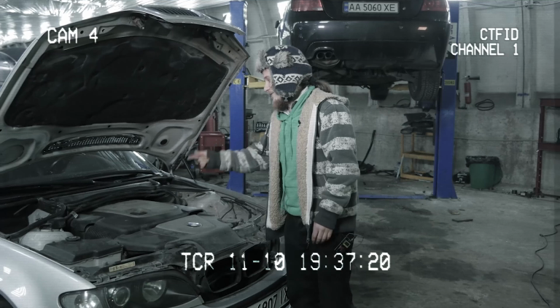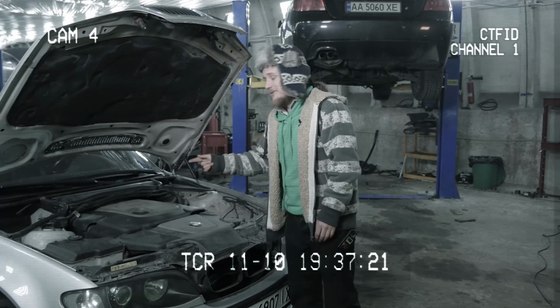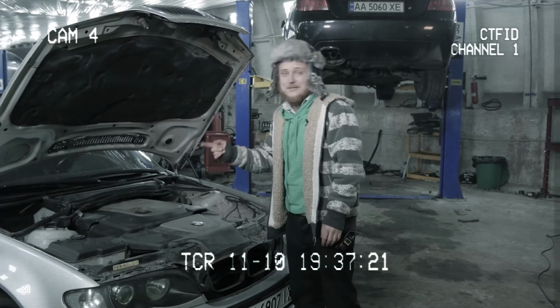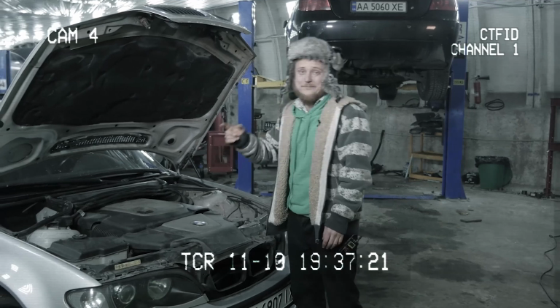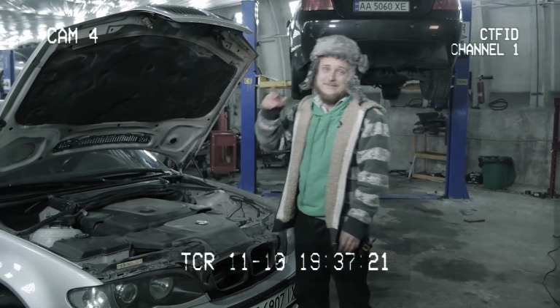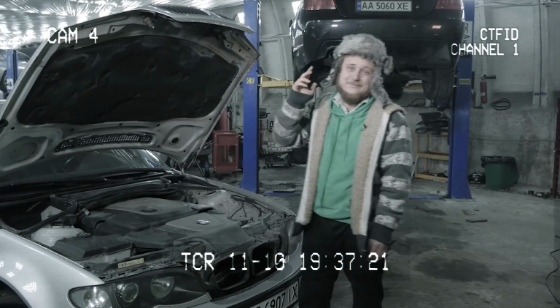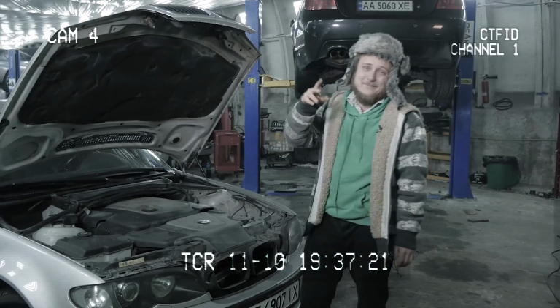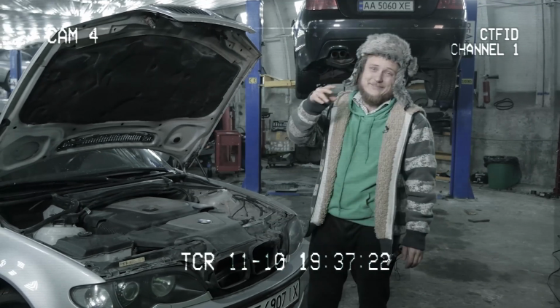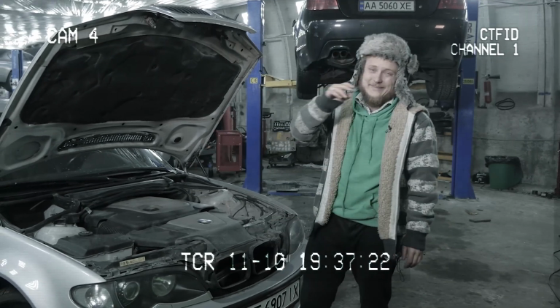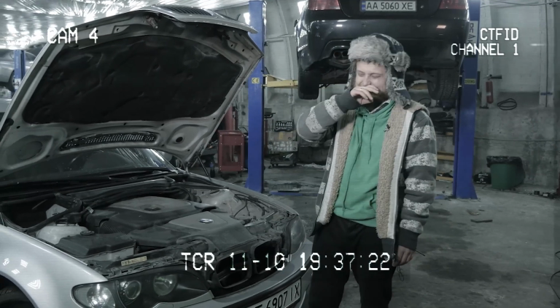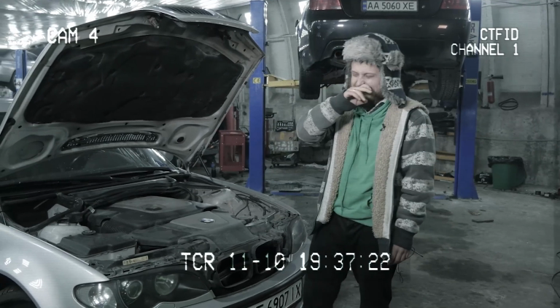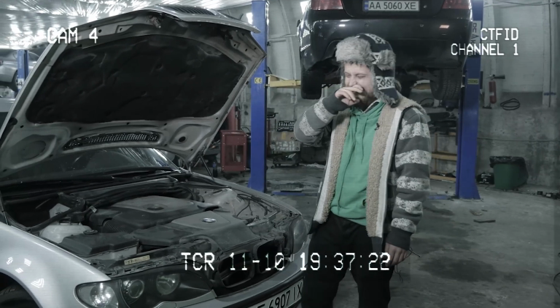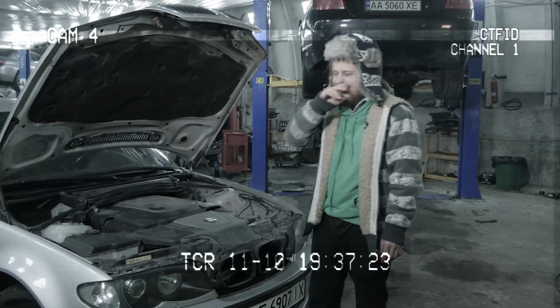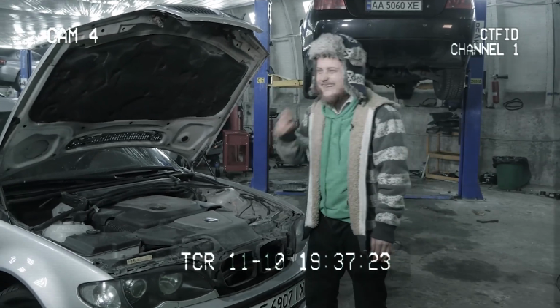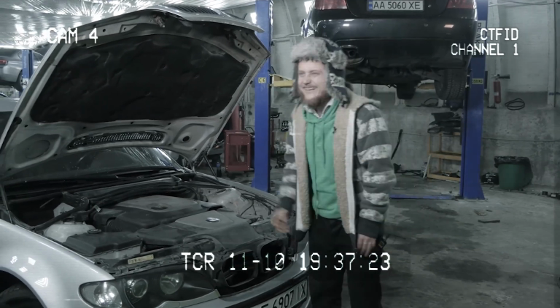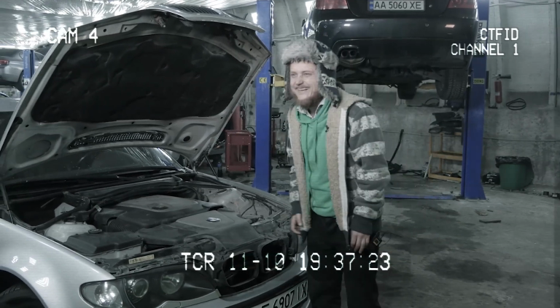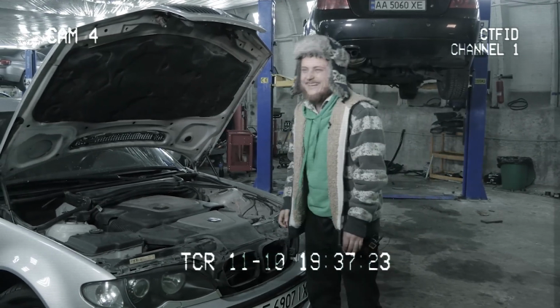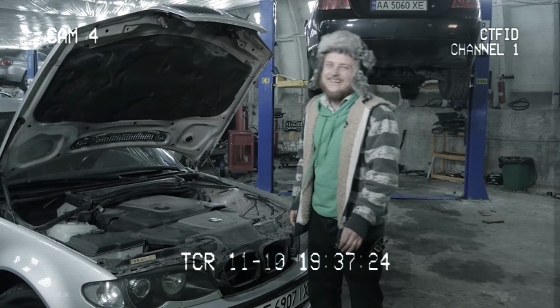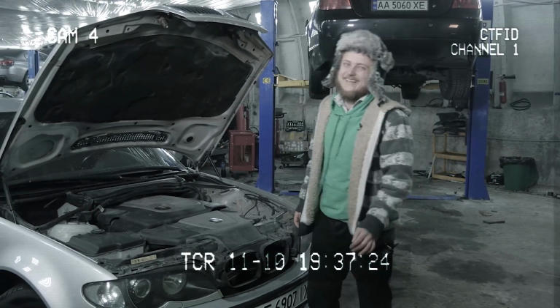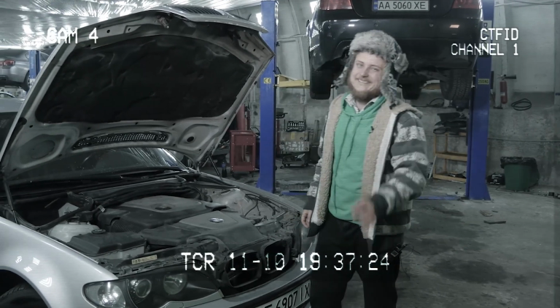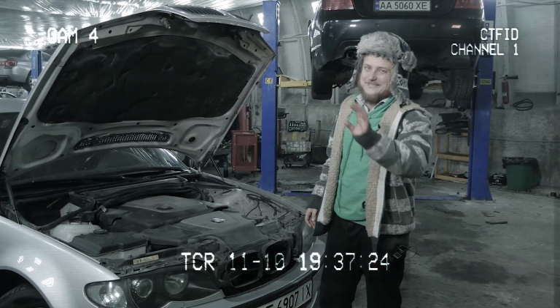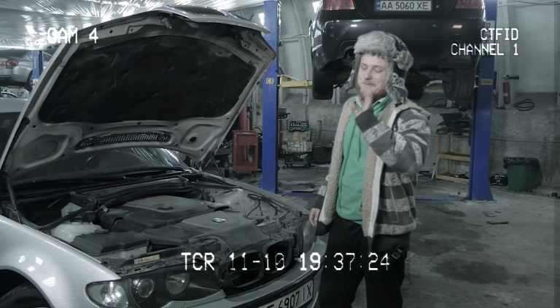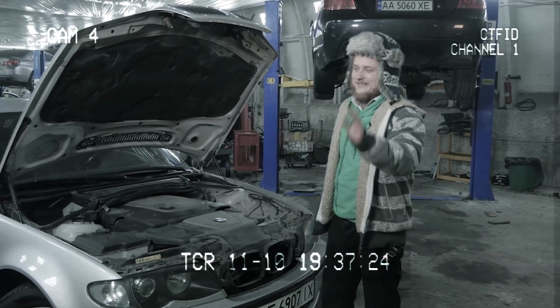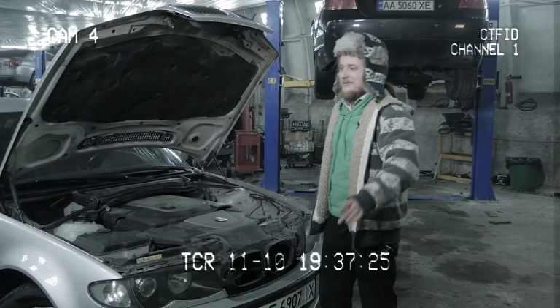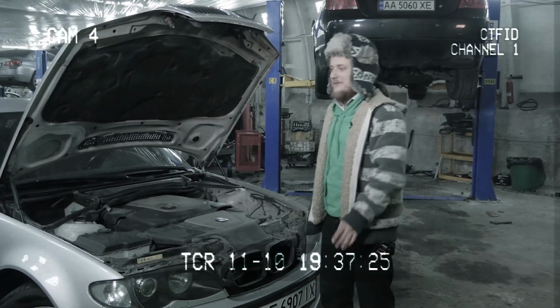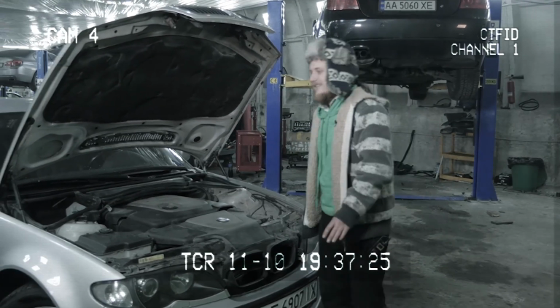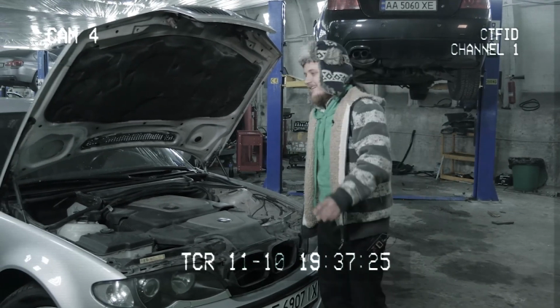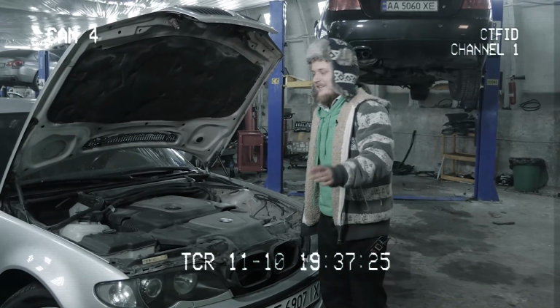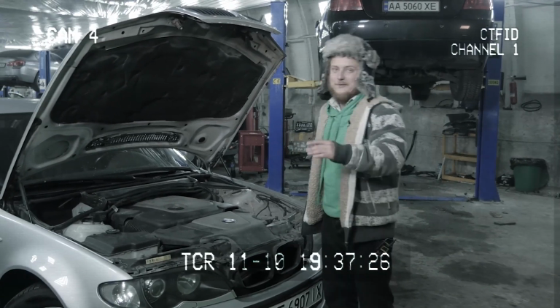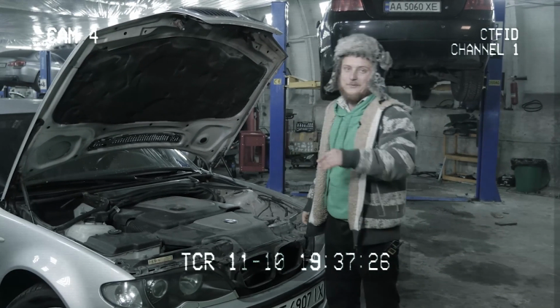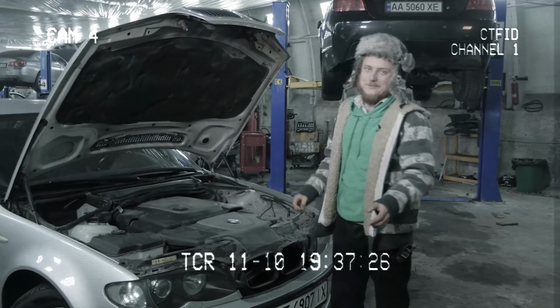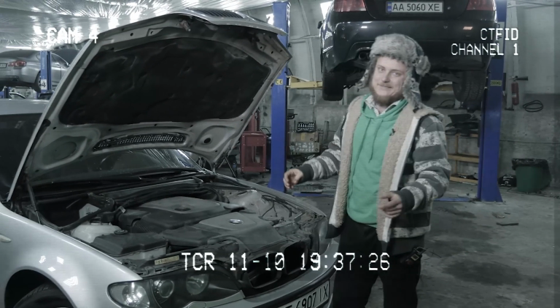One engine he found at a salvage yard, and then they replaced another one for him under warranty. So now he's on his third engine.